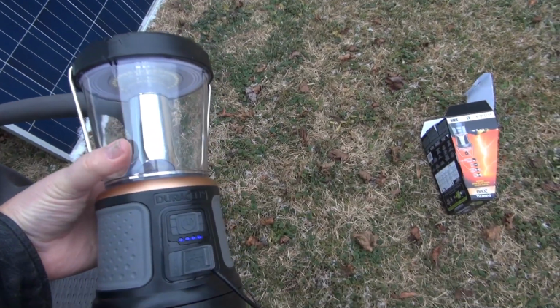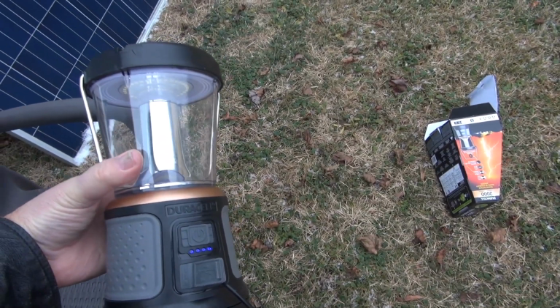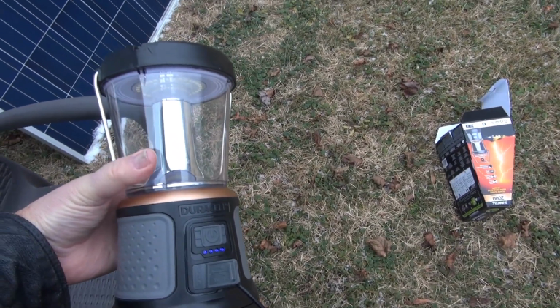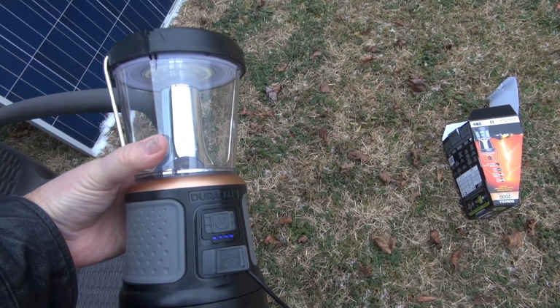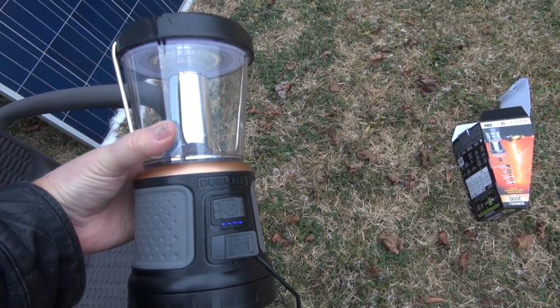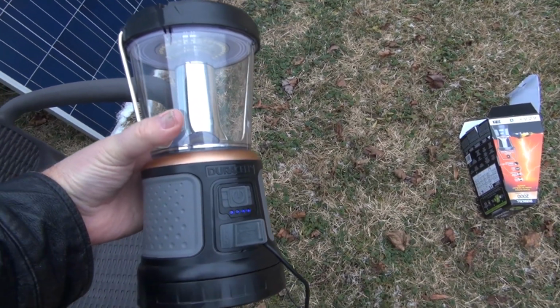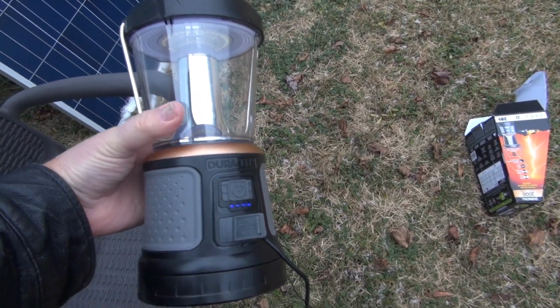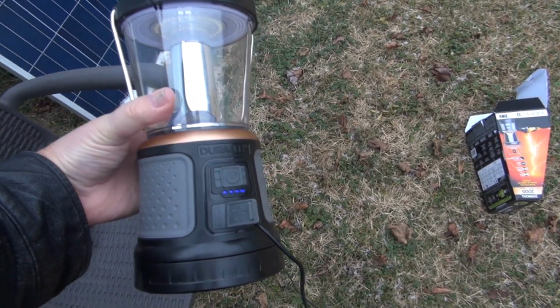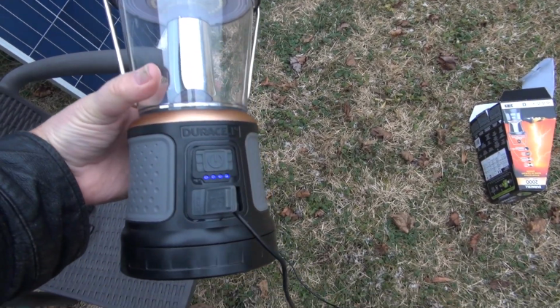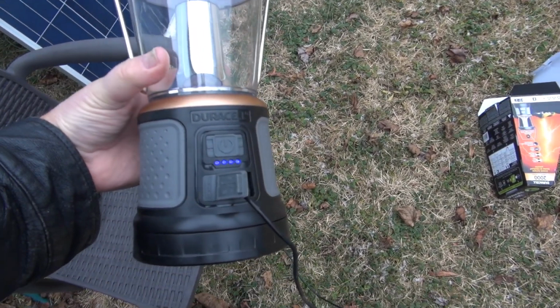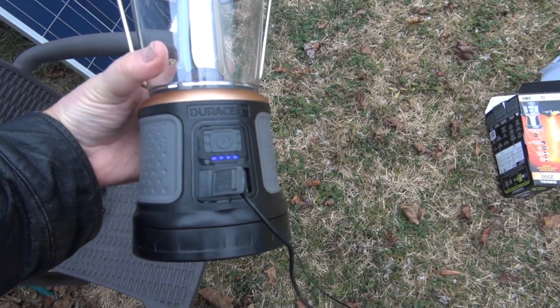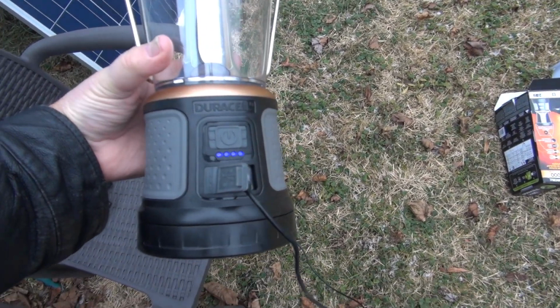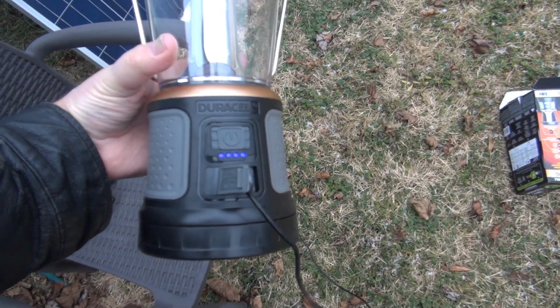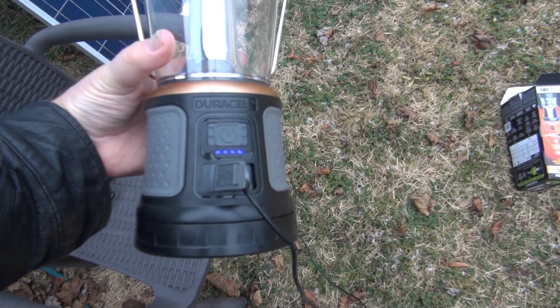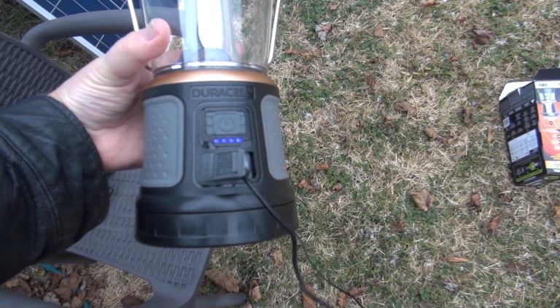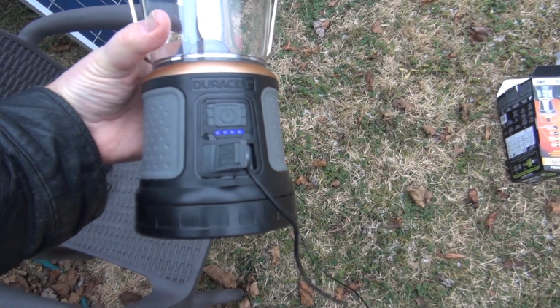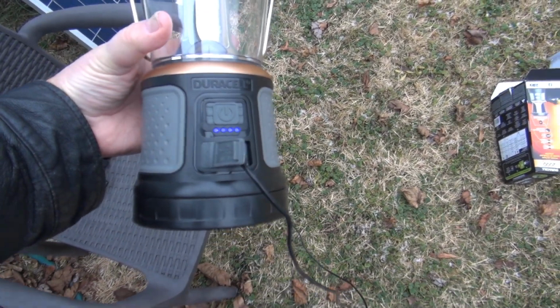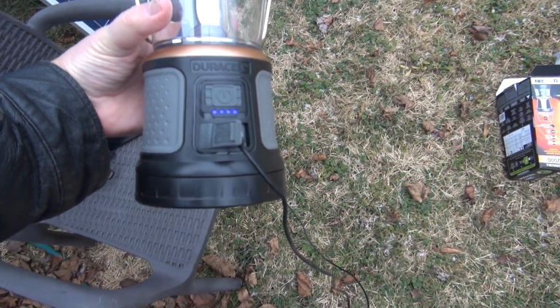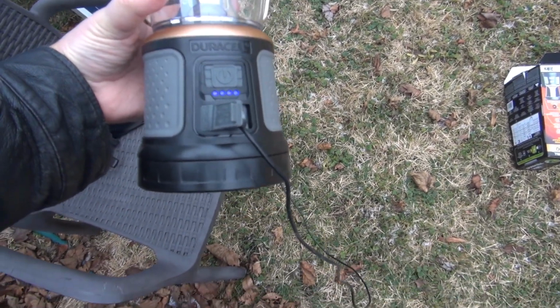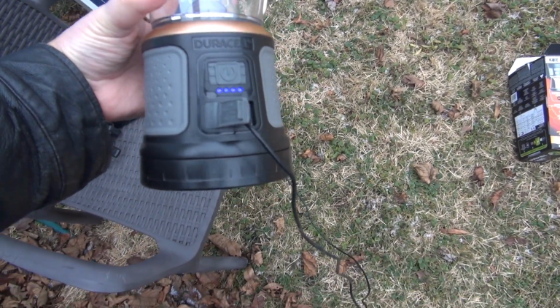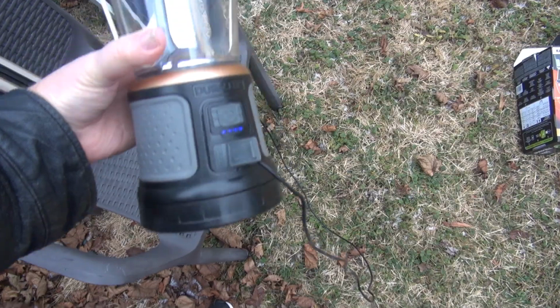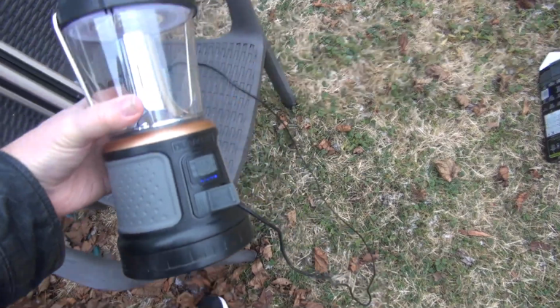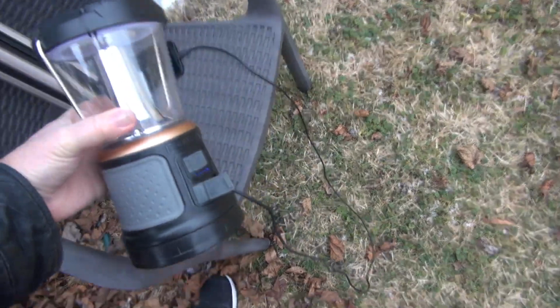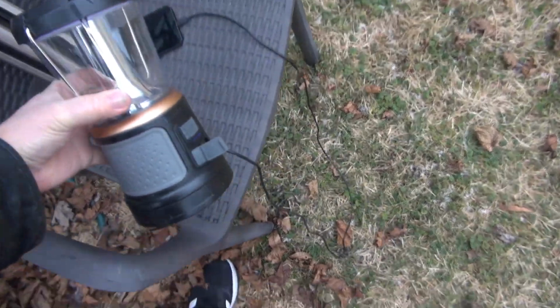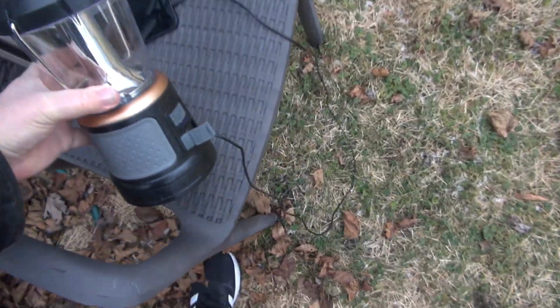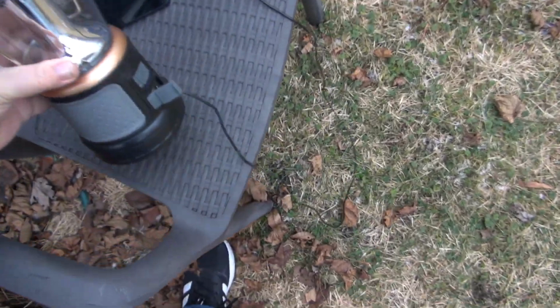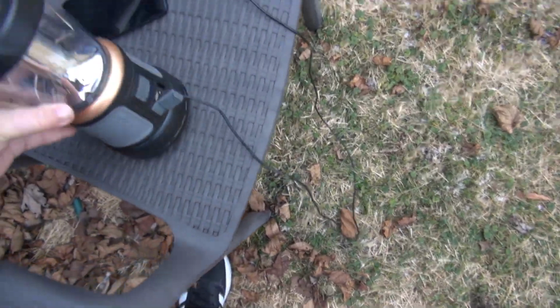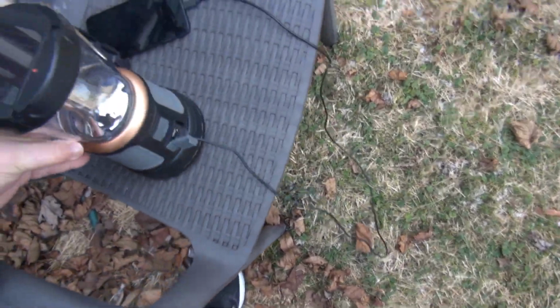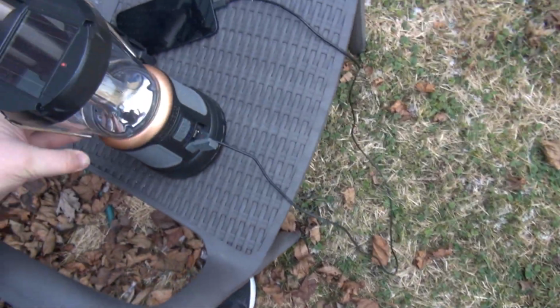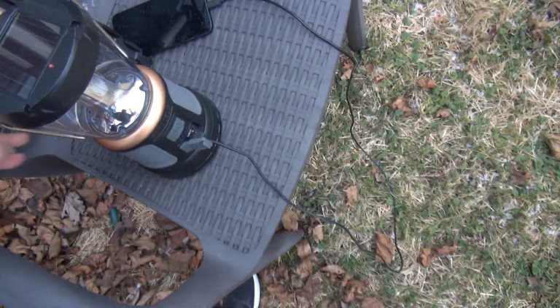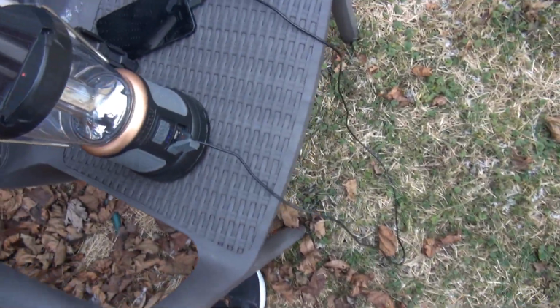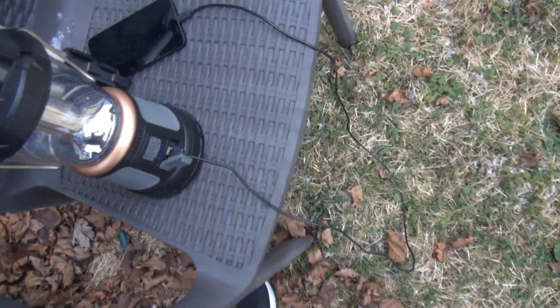Now look at it. I plugged it into my phone. Let's see if the phone's charging.